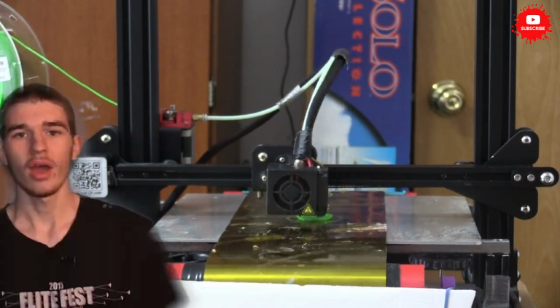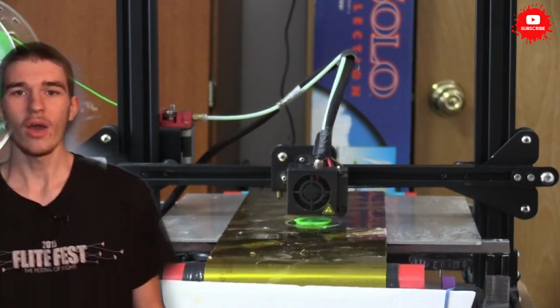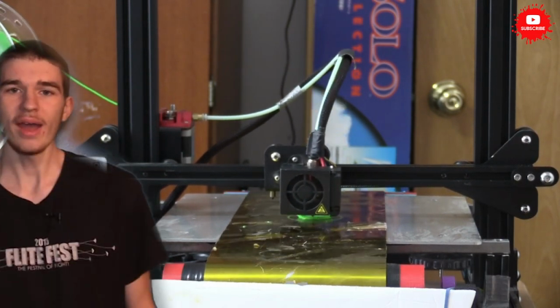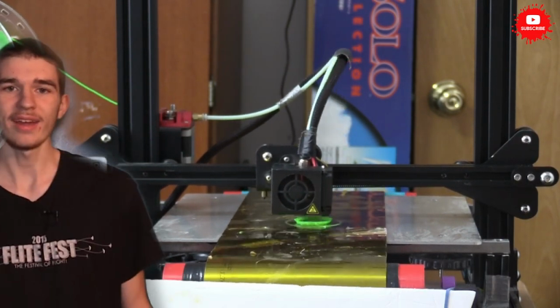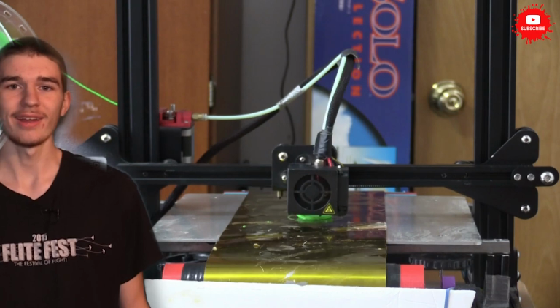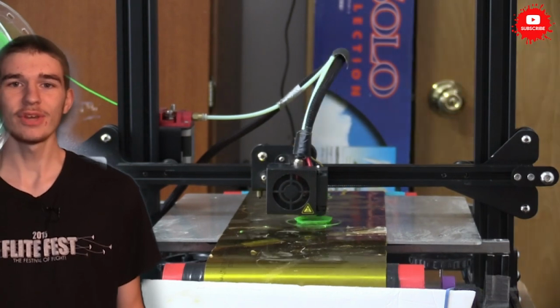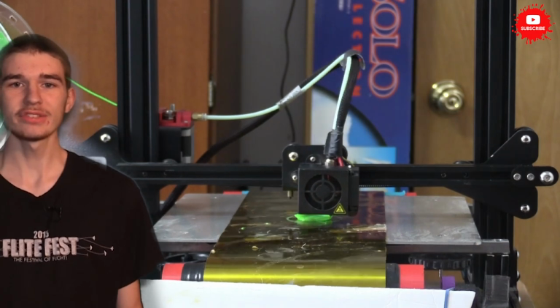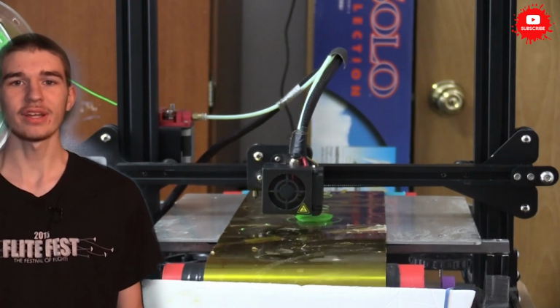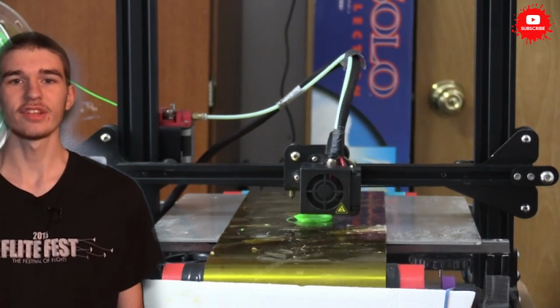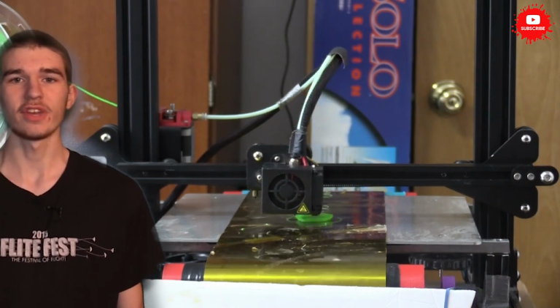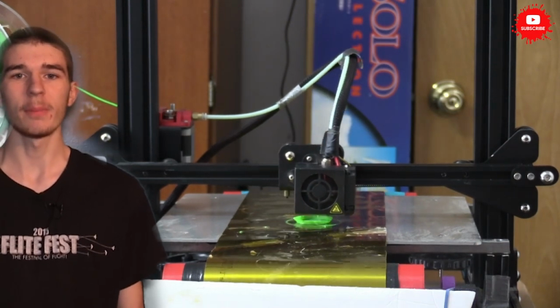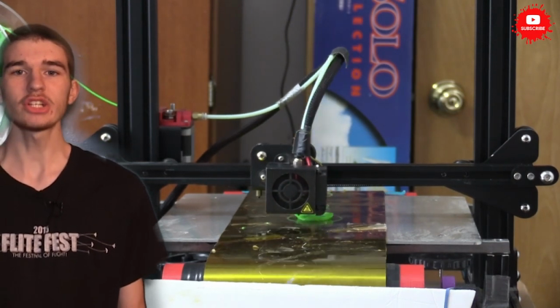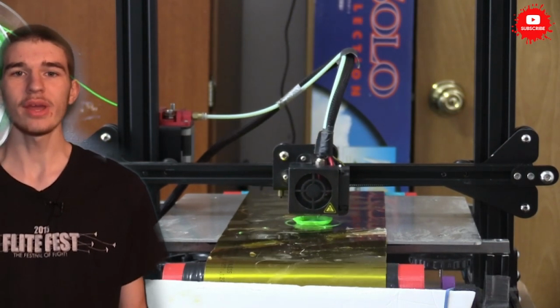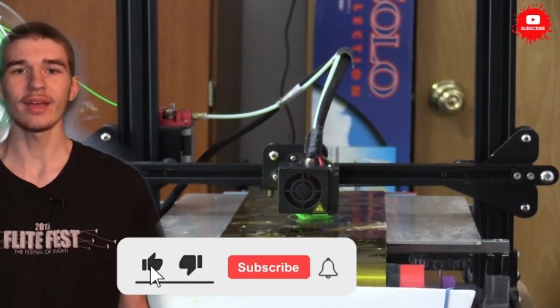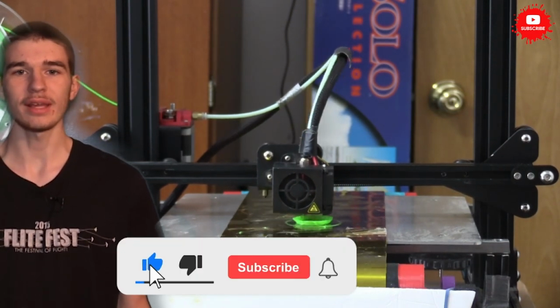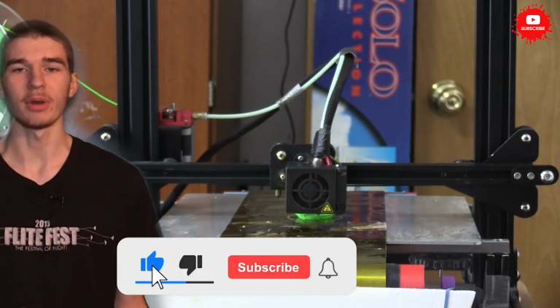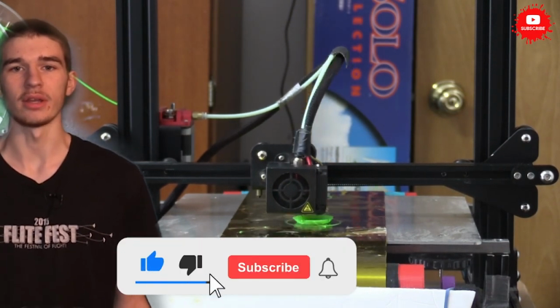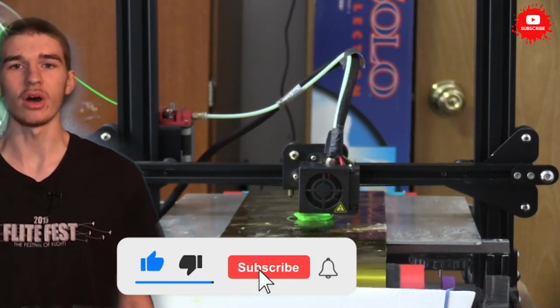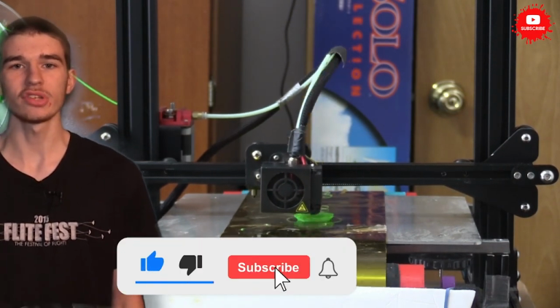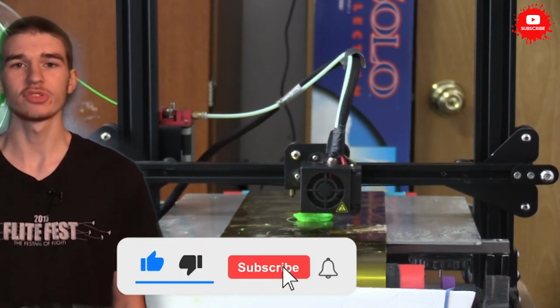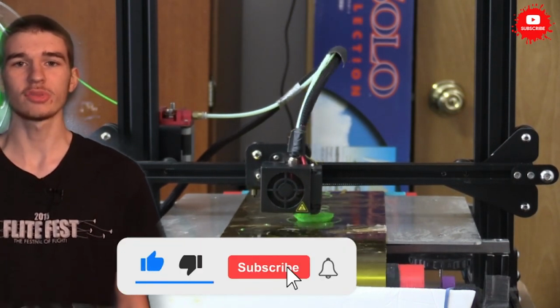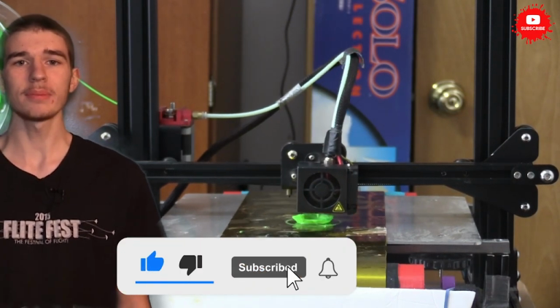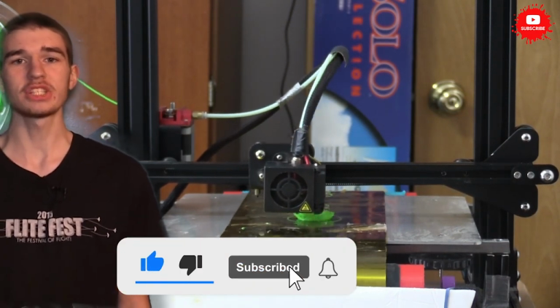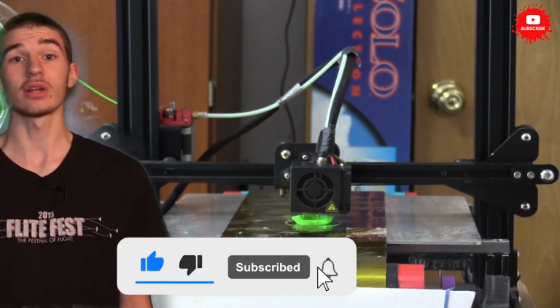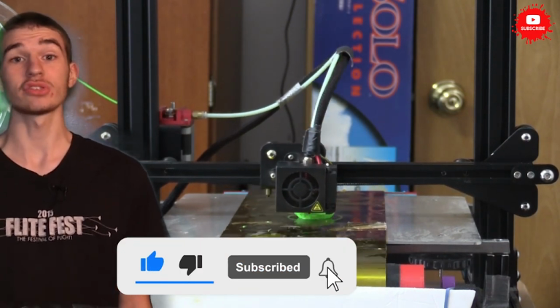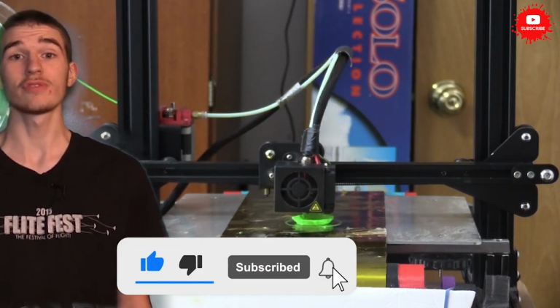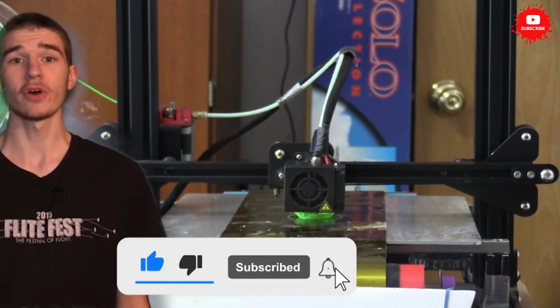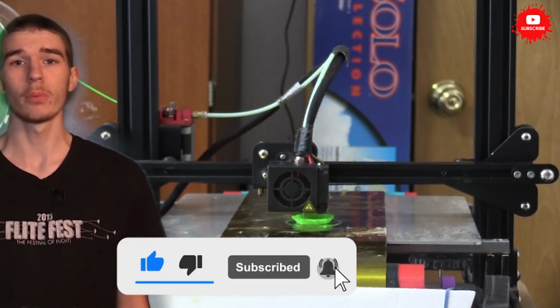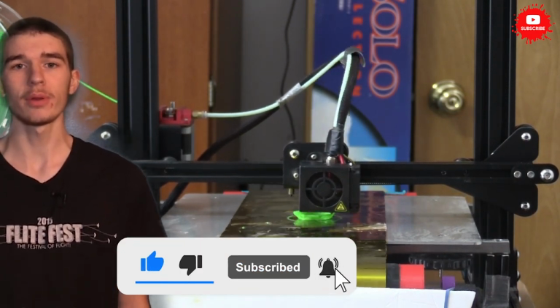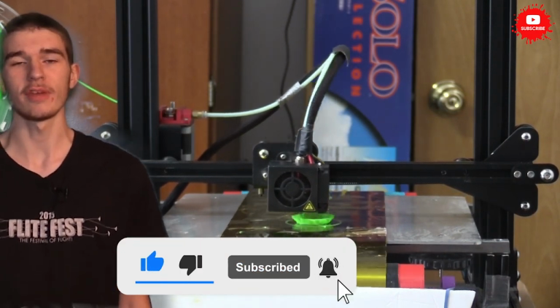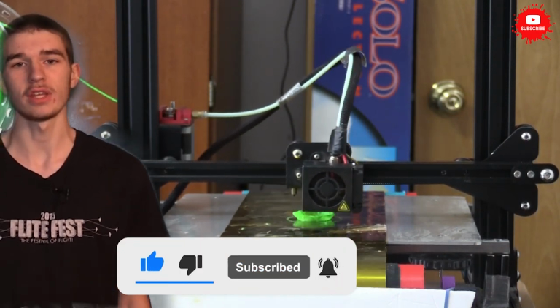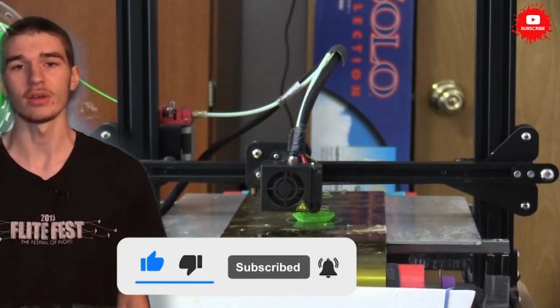If you guys are liking this video, make sure you hit that like button and also subscribe to my channel so you can follow more of my videos.